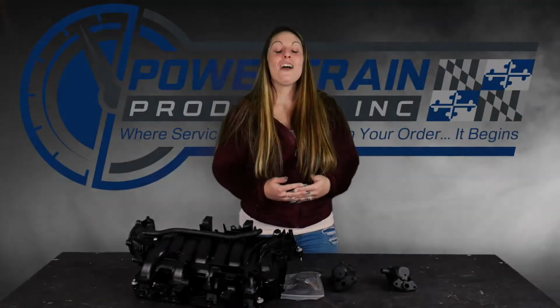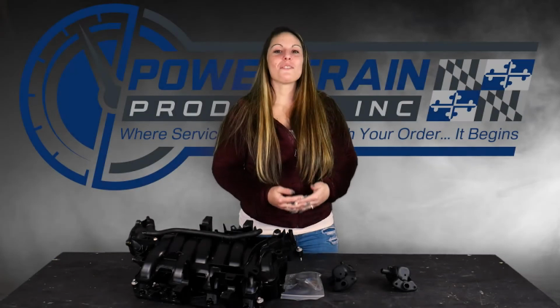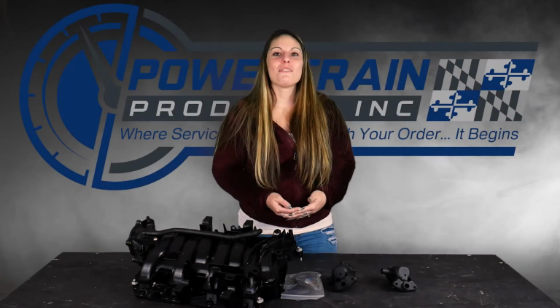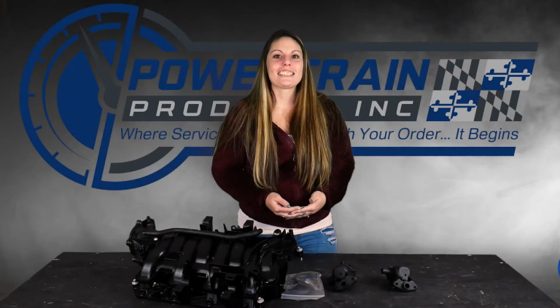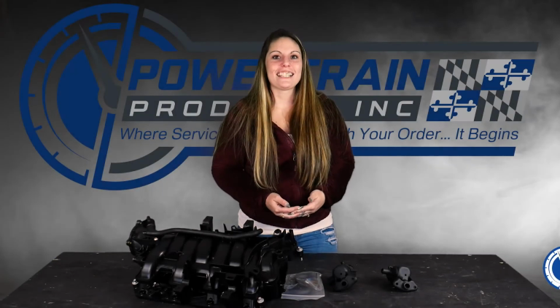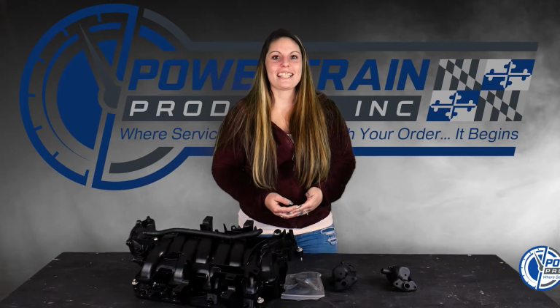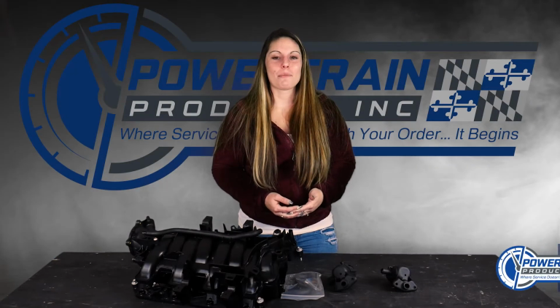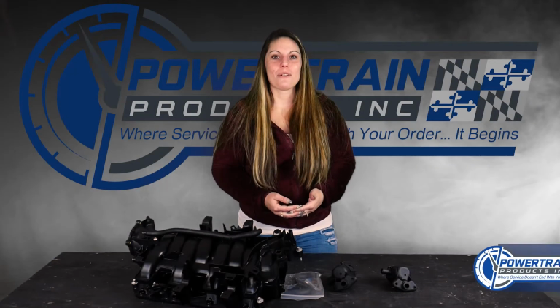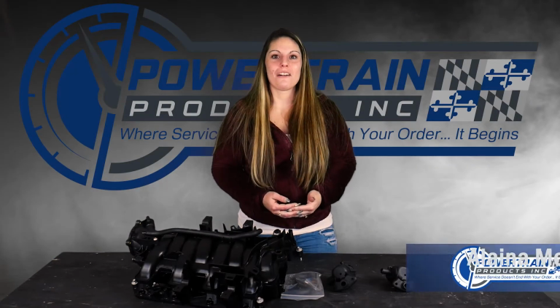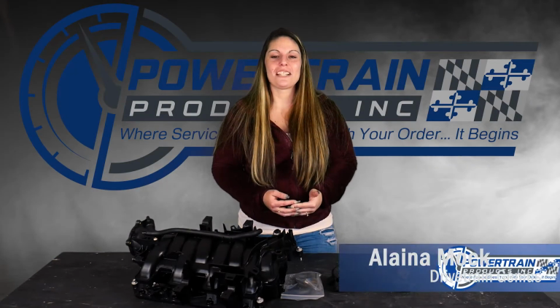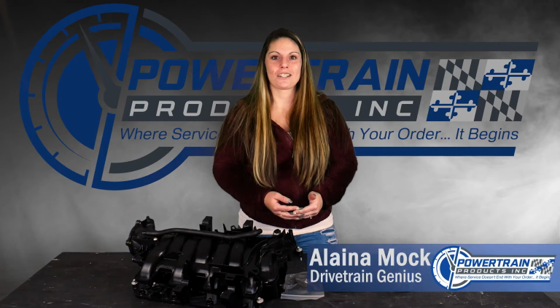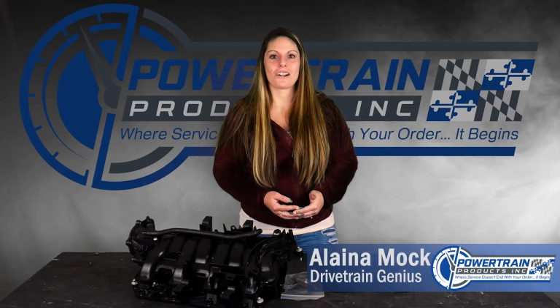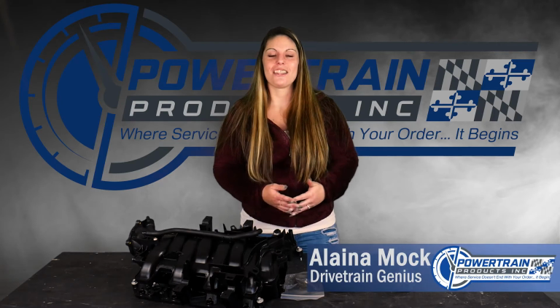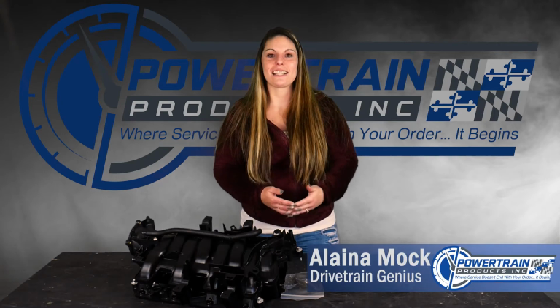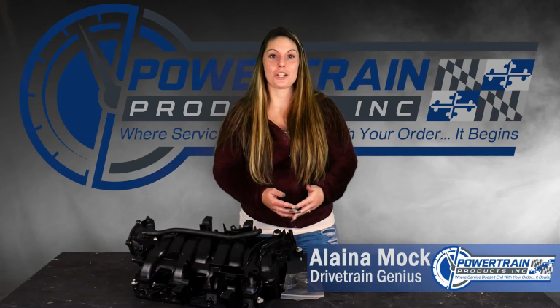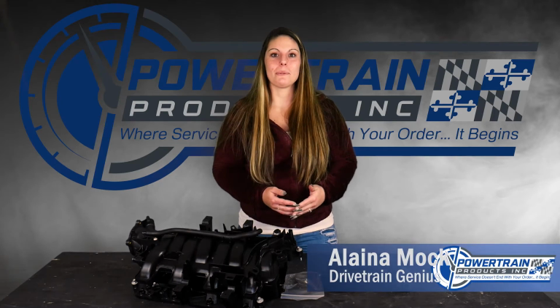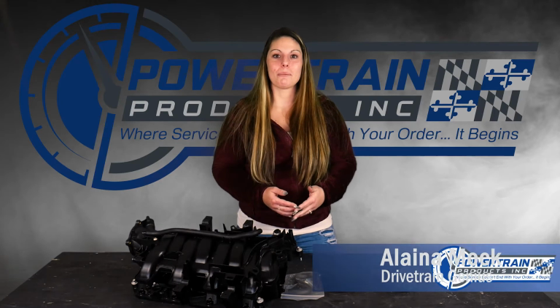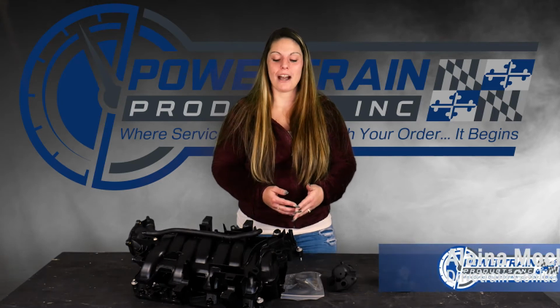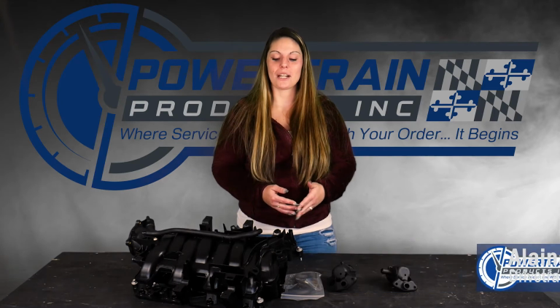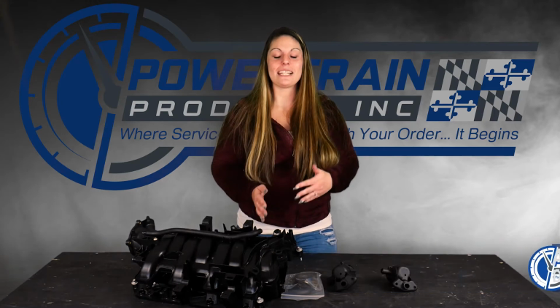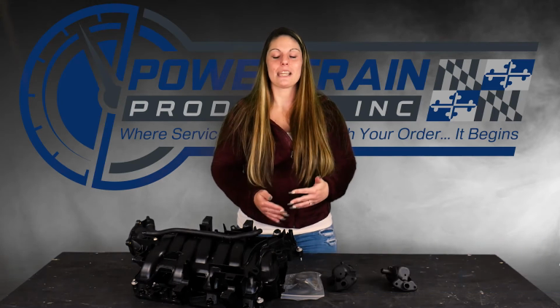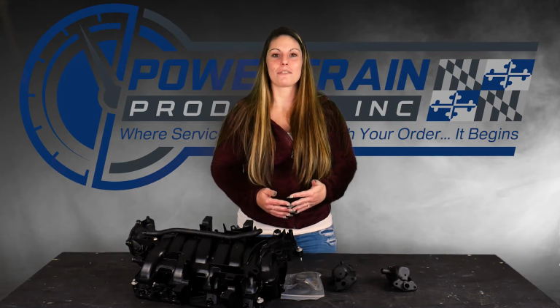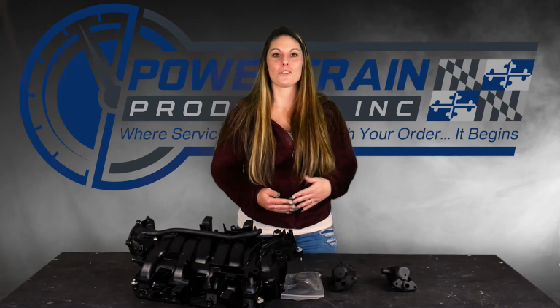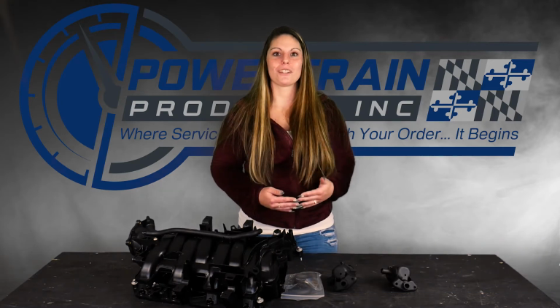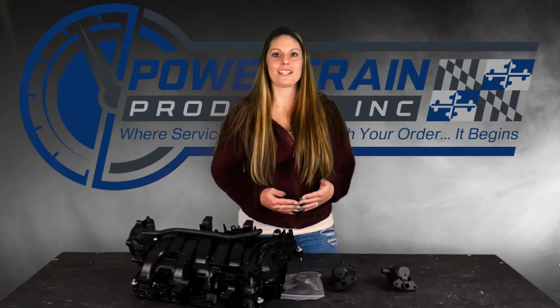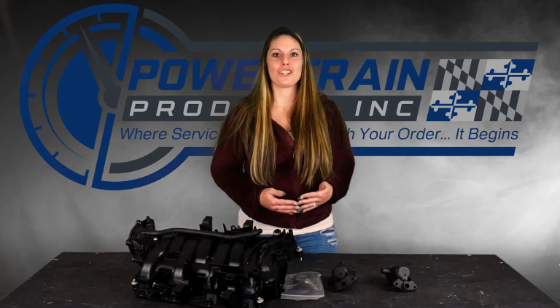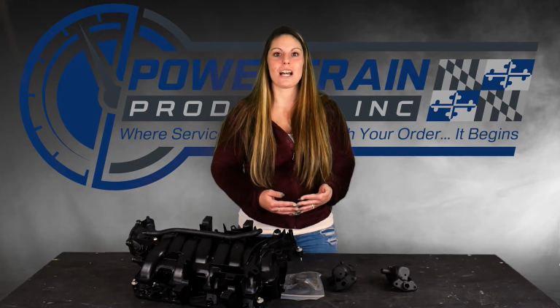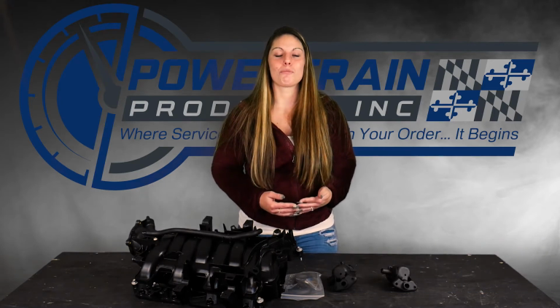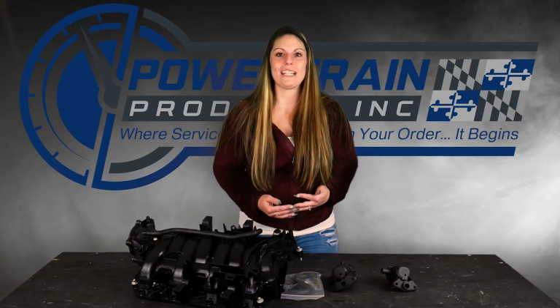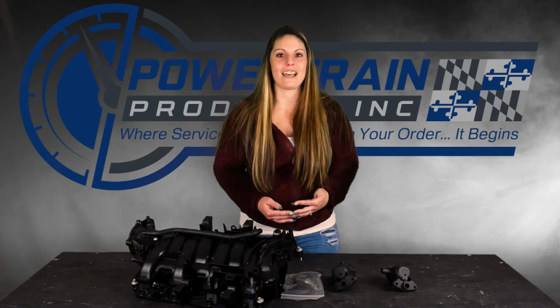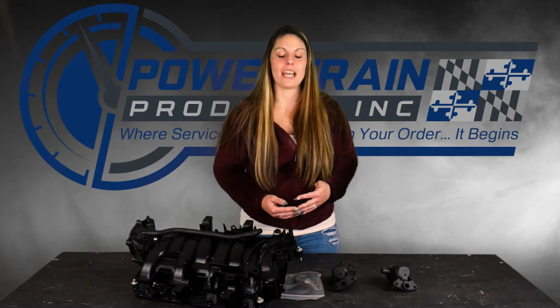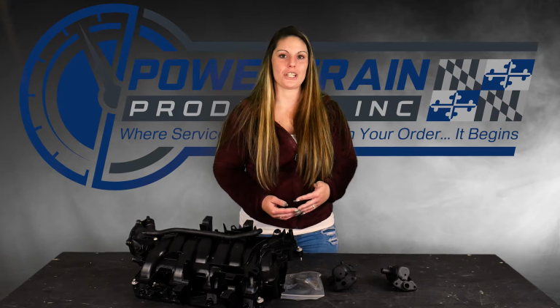Welcome back to today's episode of Tech Talk. On this edition, we will be covering intake manifolds related to your Dodge 5.7 engines.